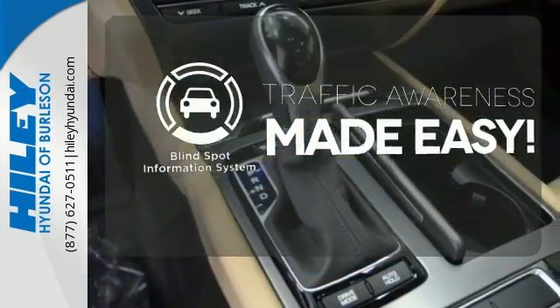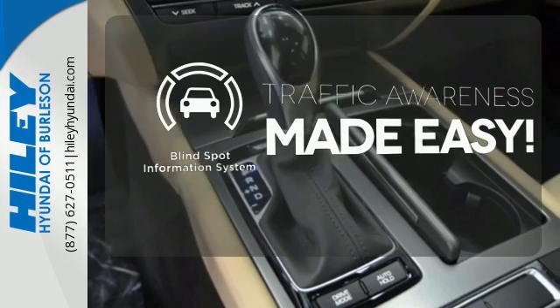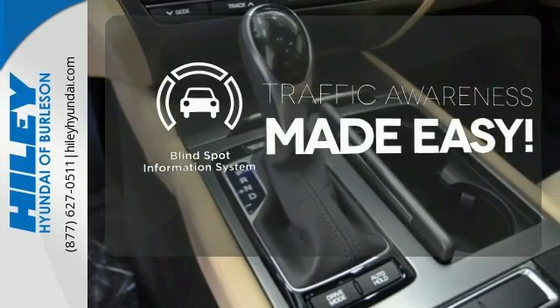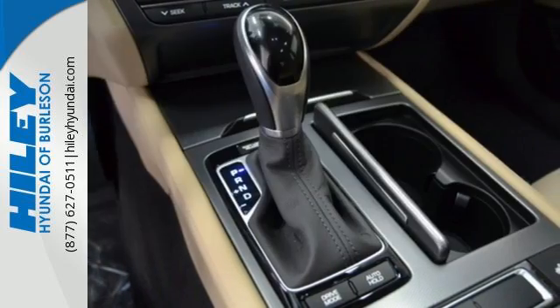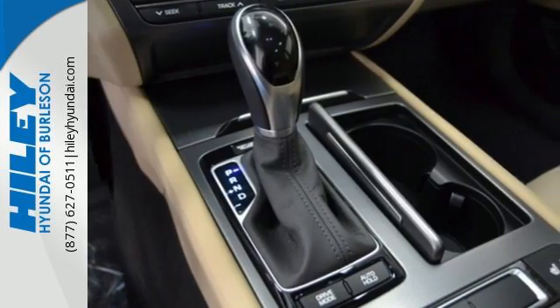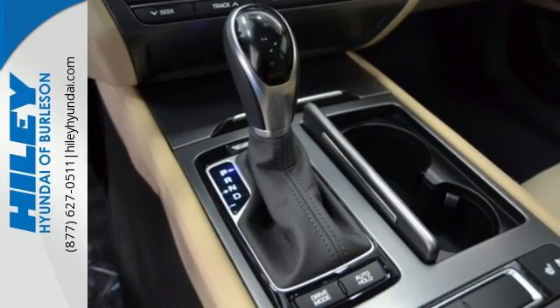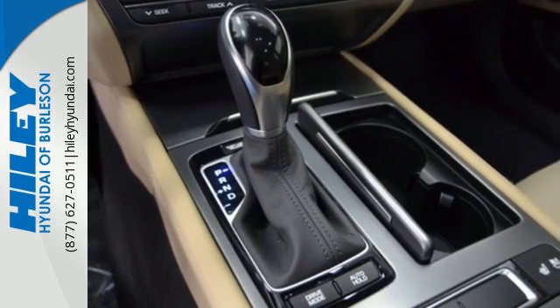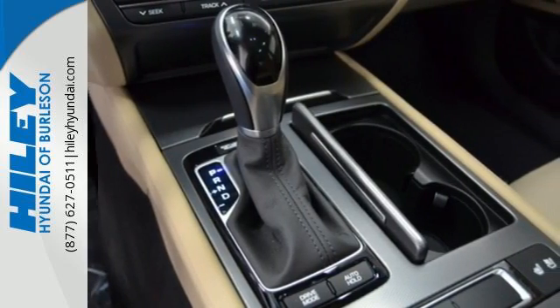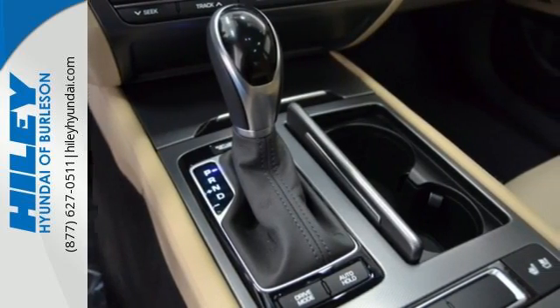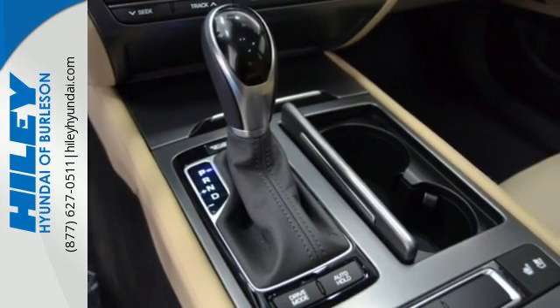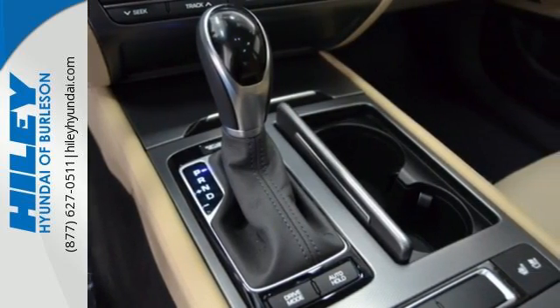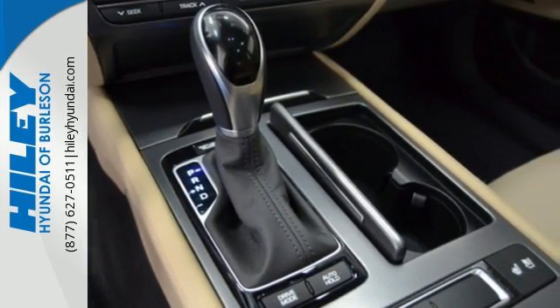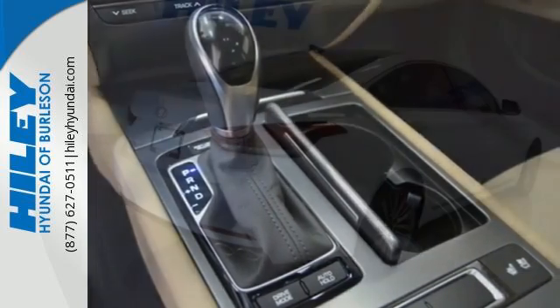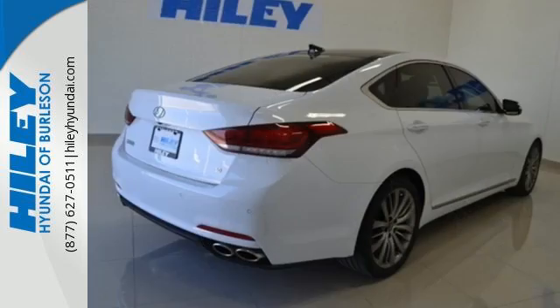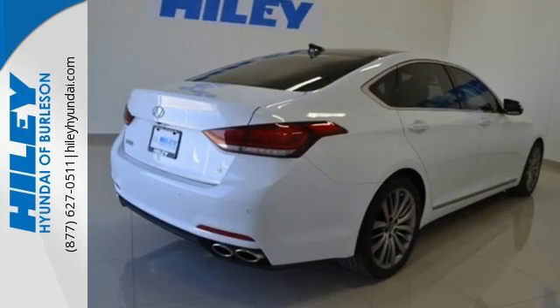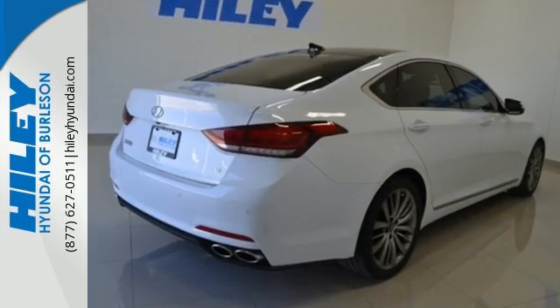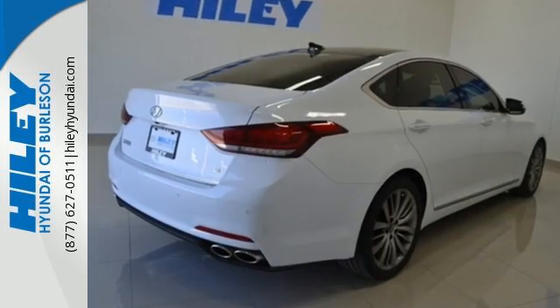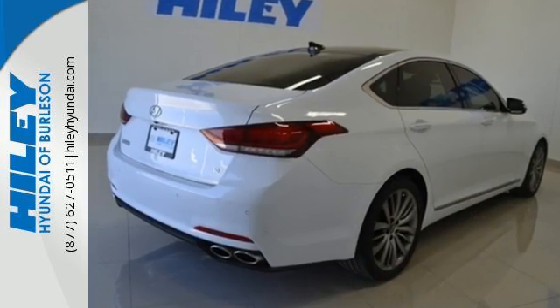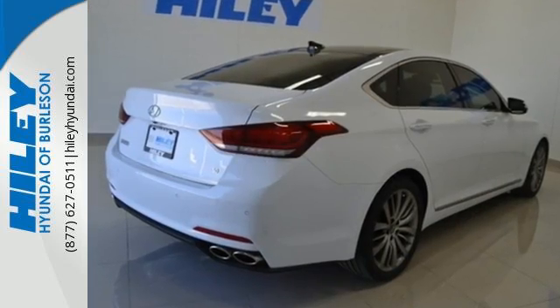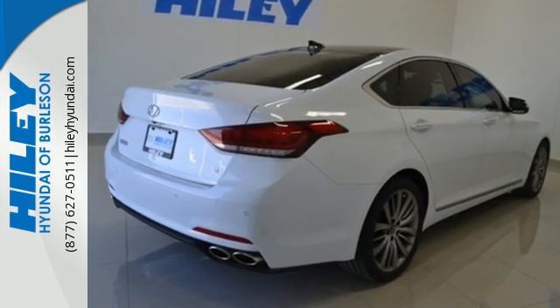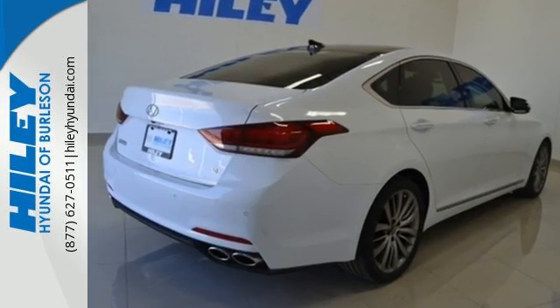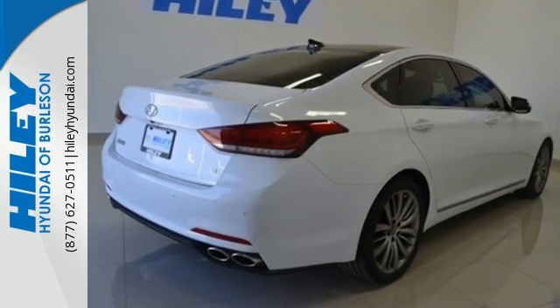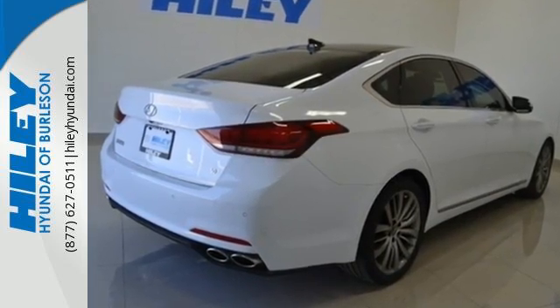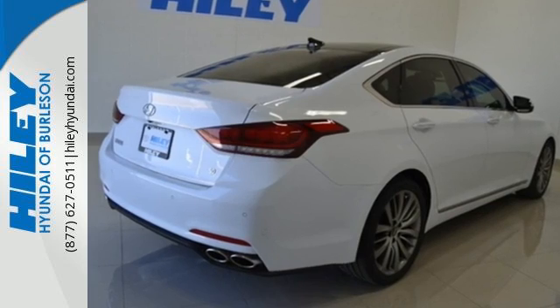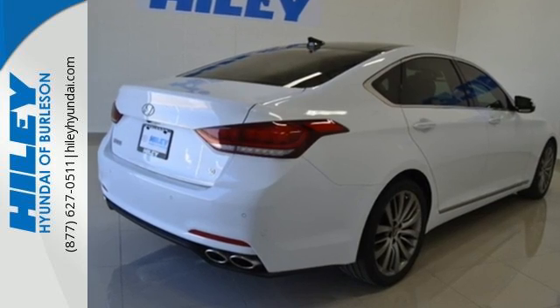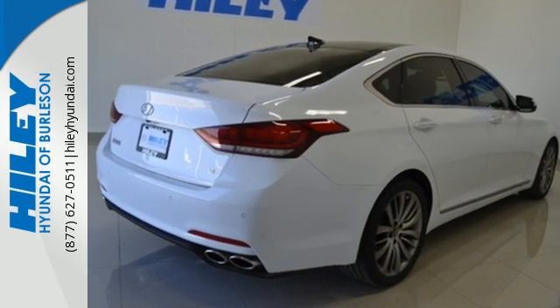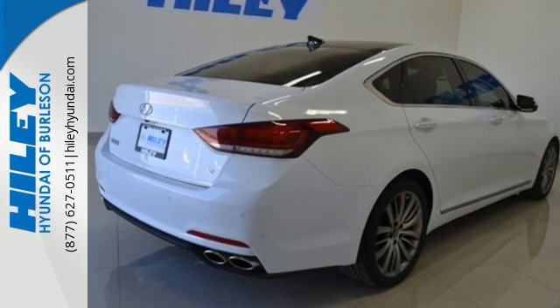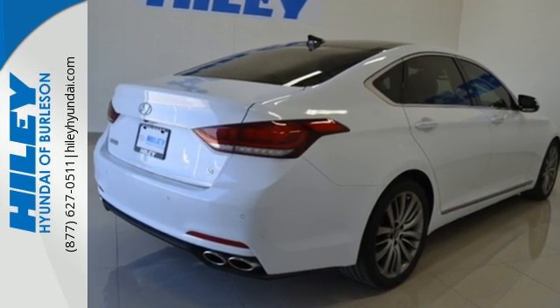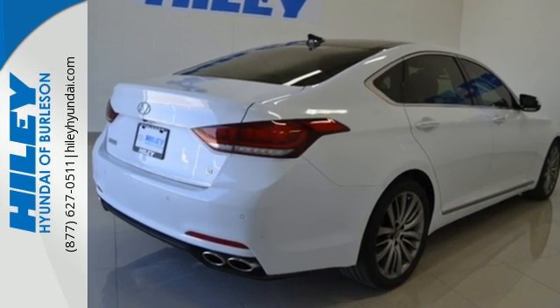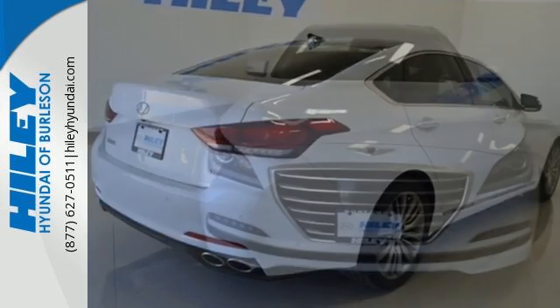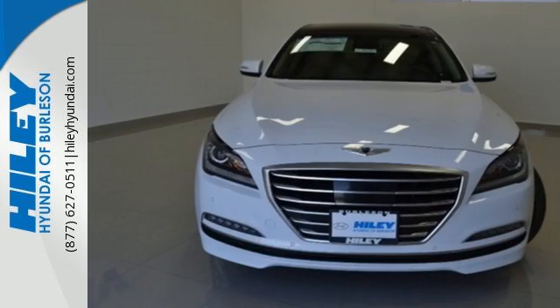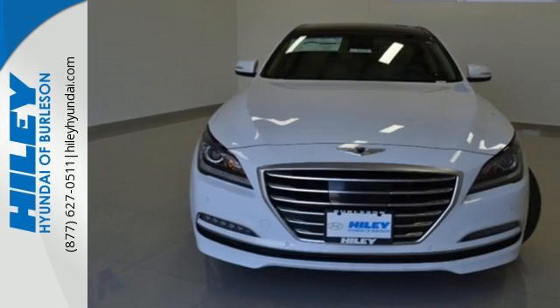It's built to compete with more expensive luxury vehicles while still representing Hyundai's distinct passion for reliability and precision.